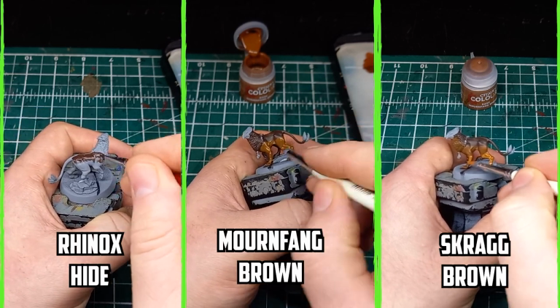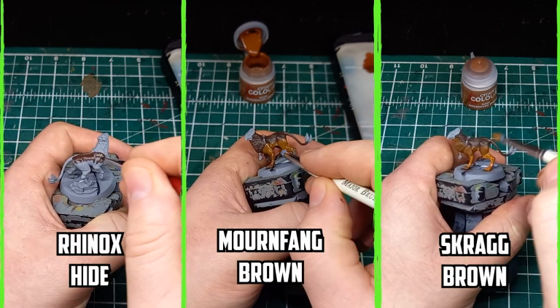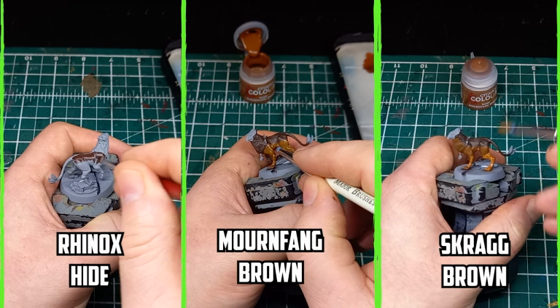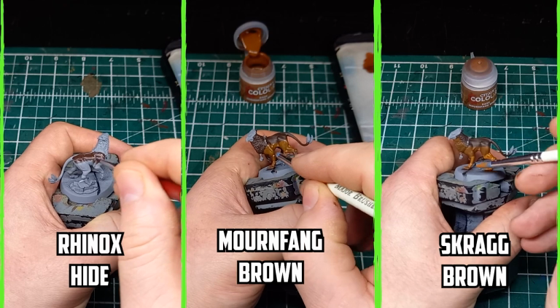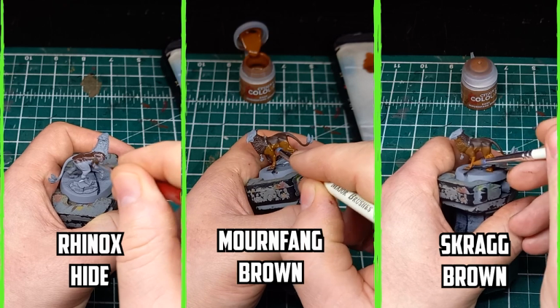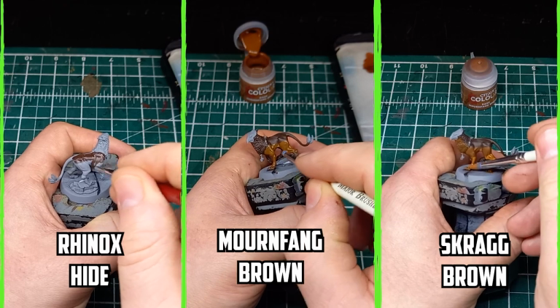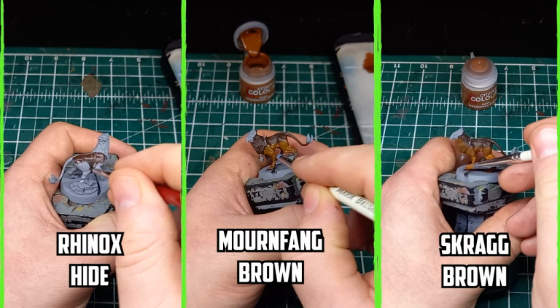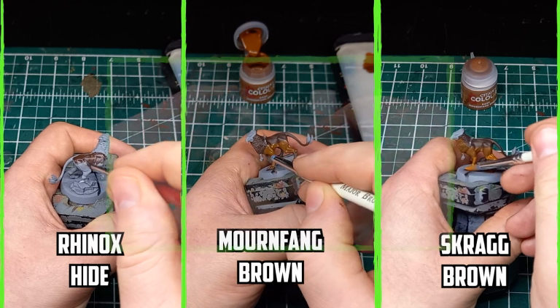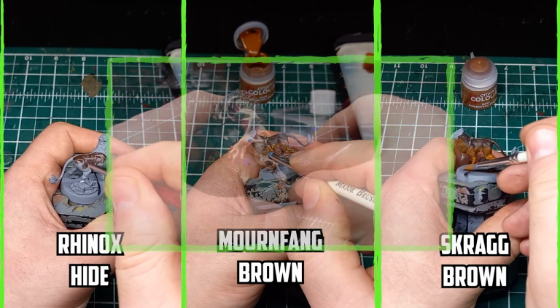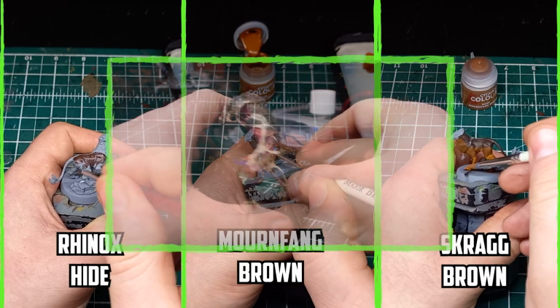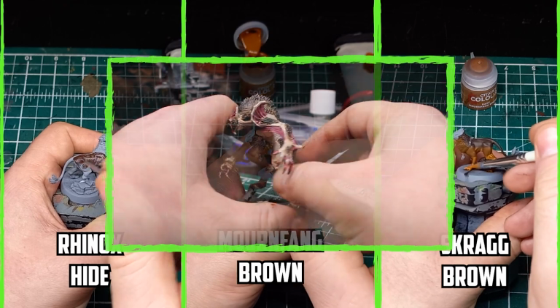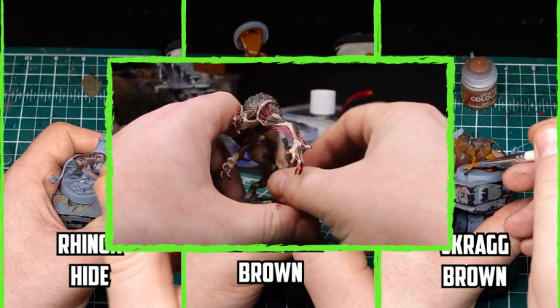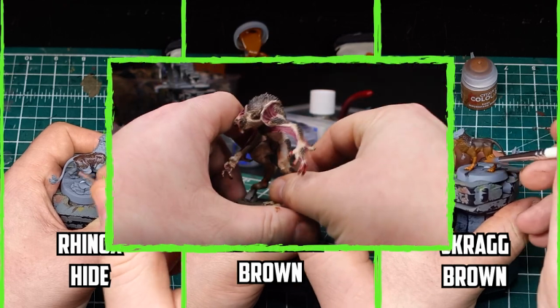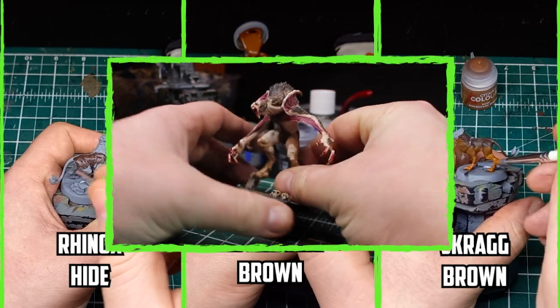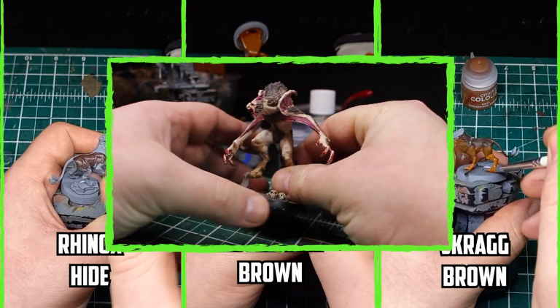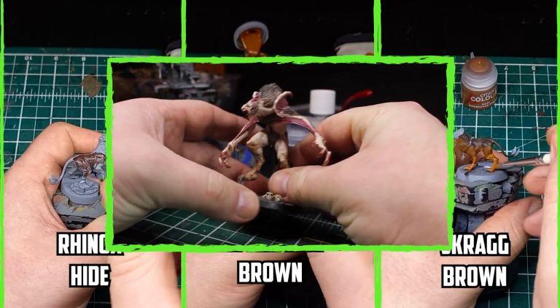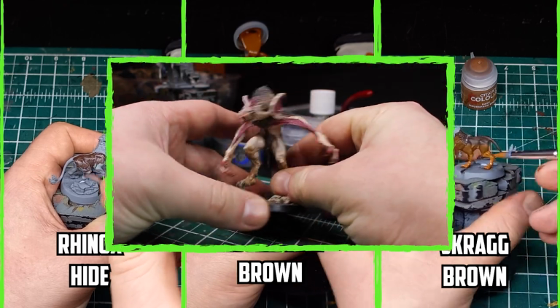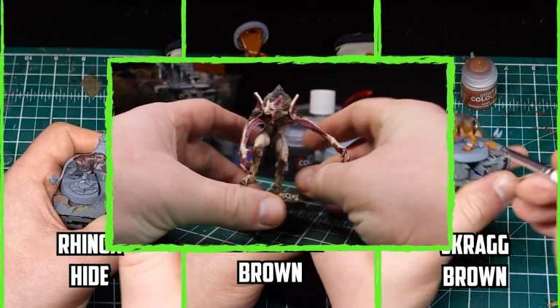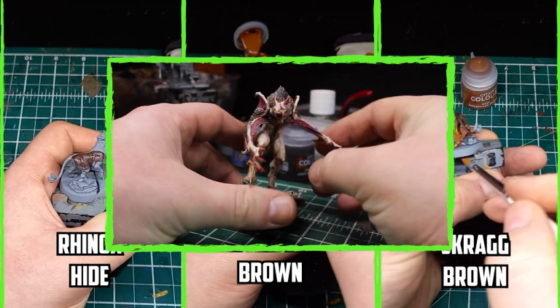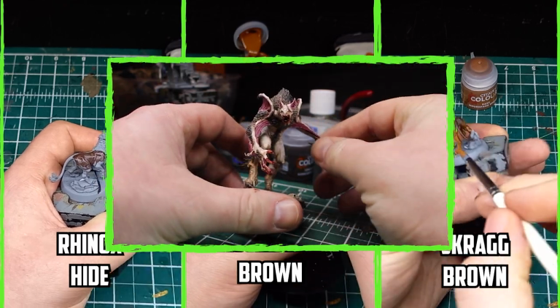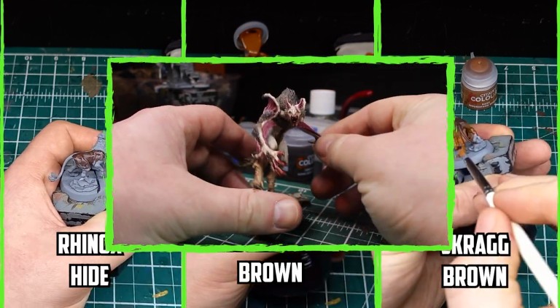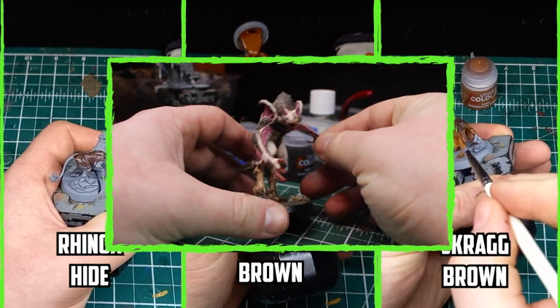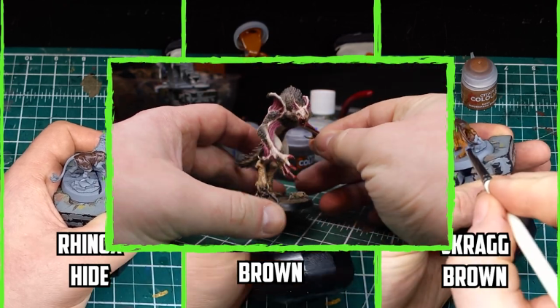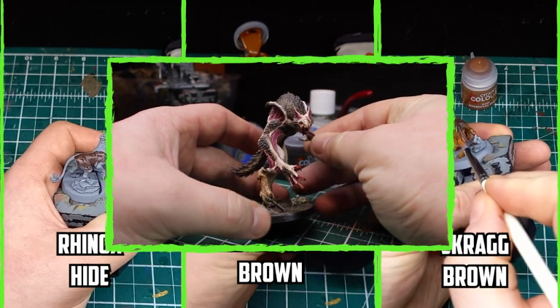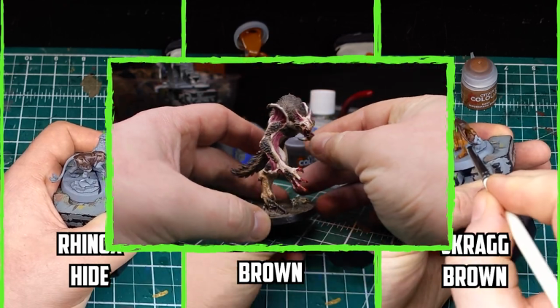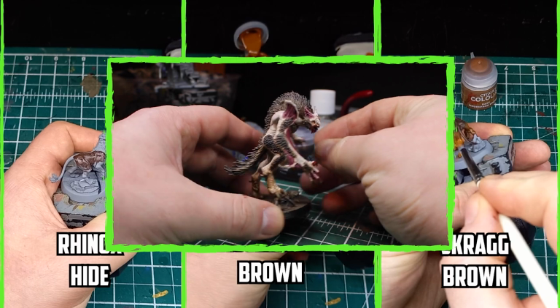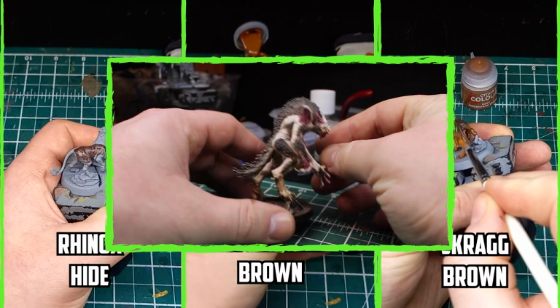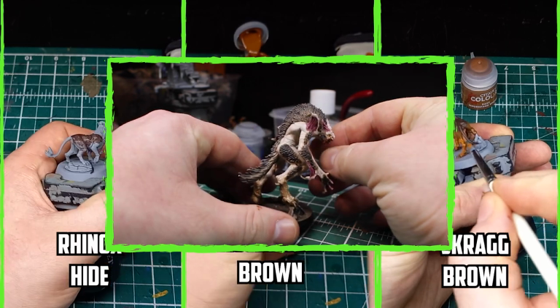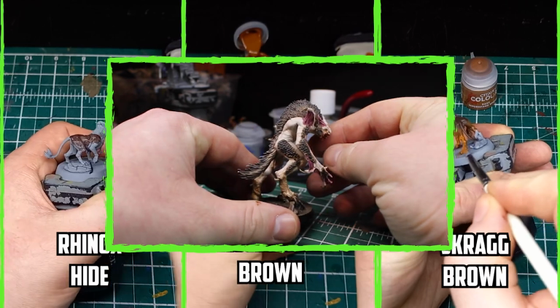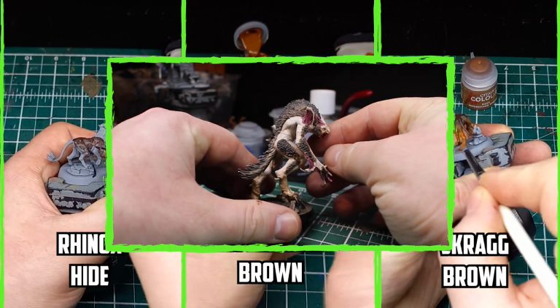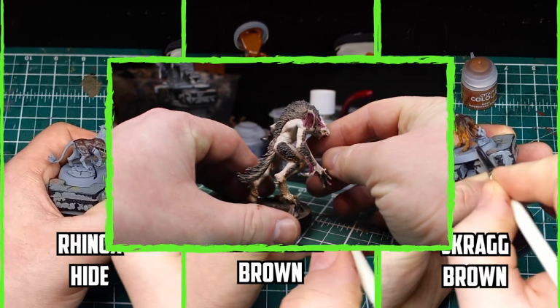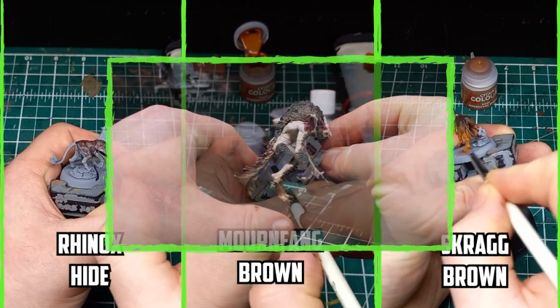Usually a model with fur has actual fur molded onto it, but getting a smooth surface to look like fur? That's a challenge.